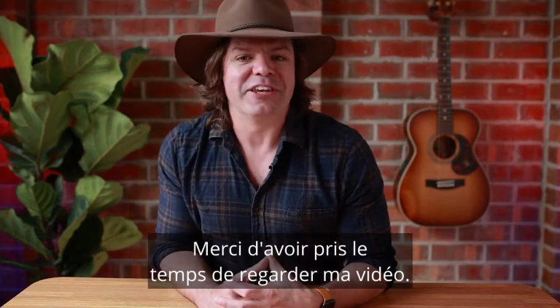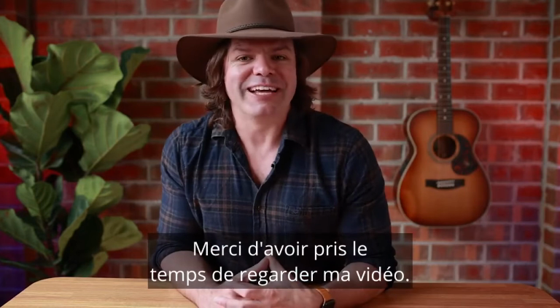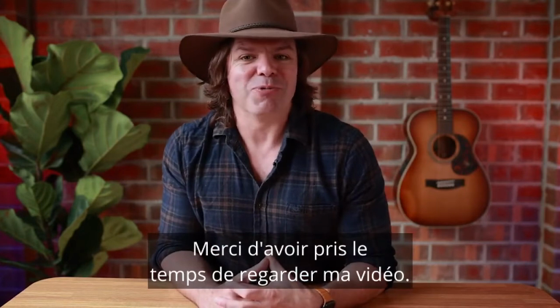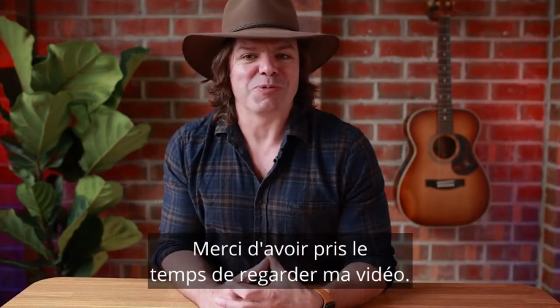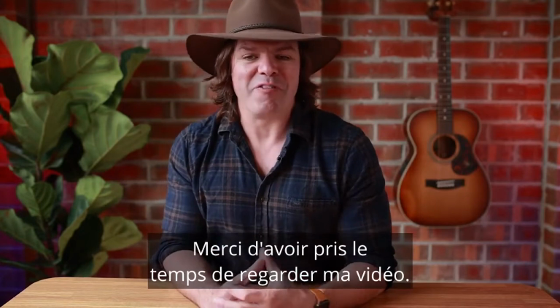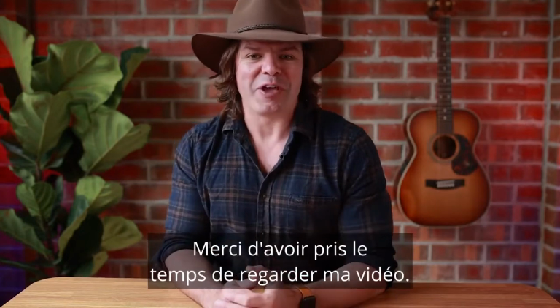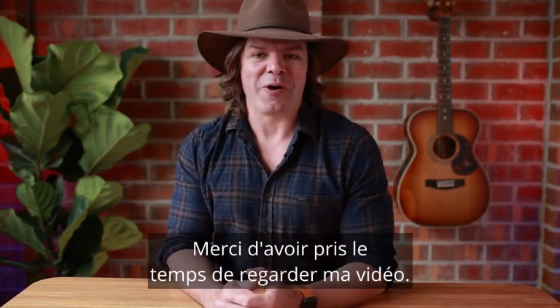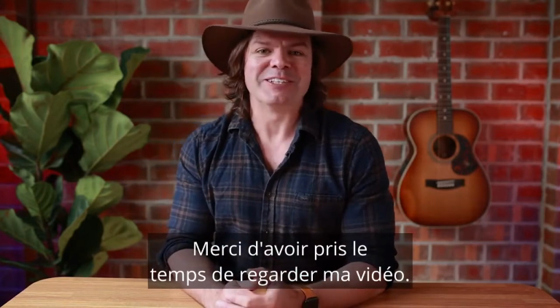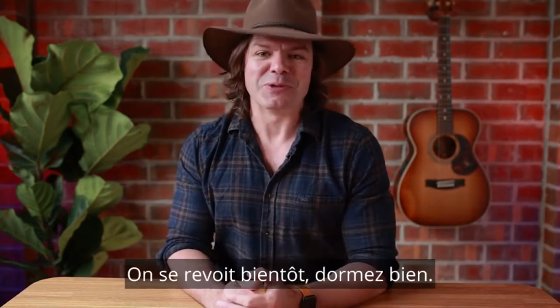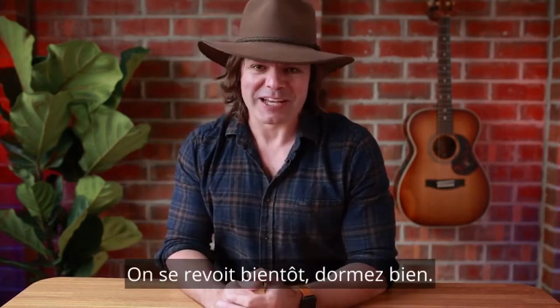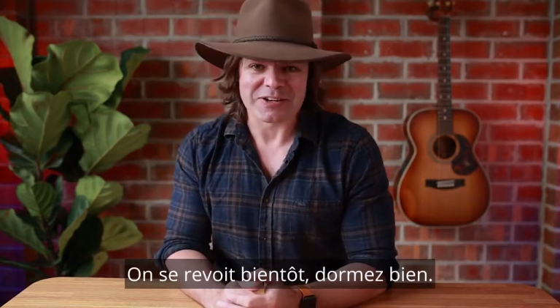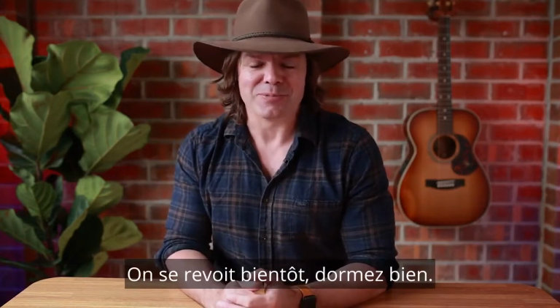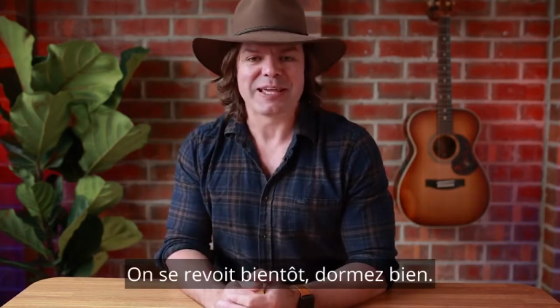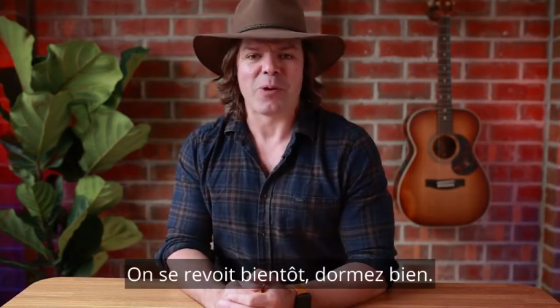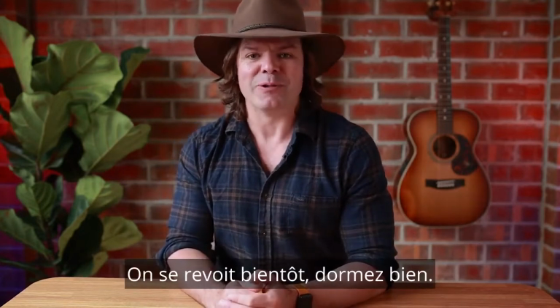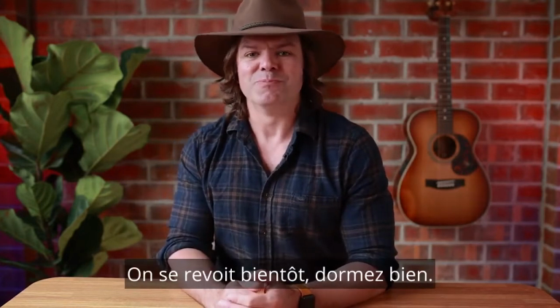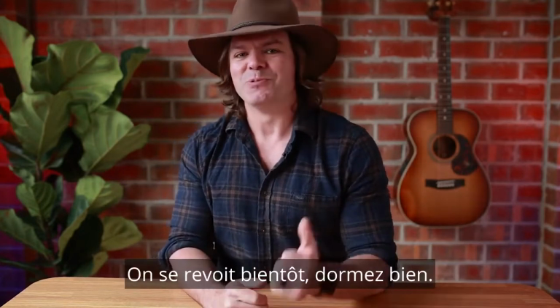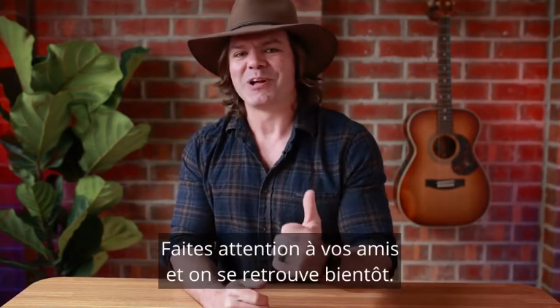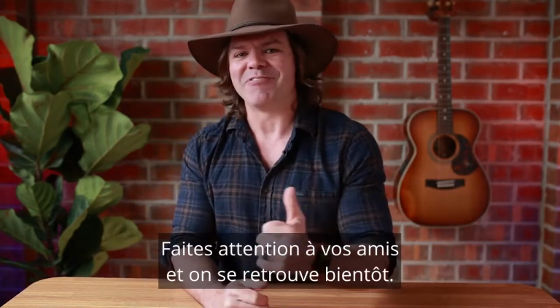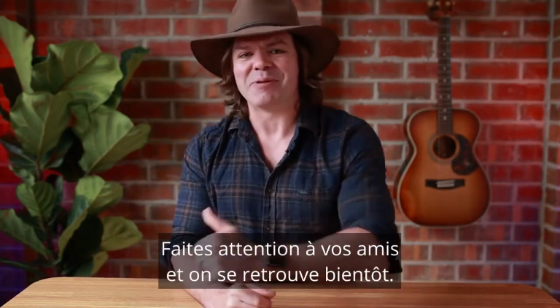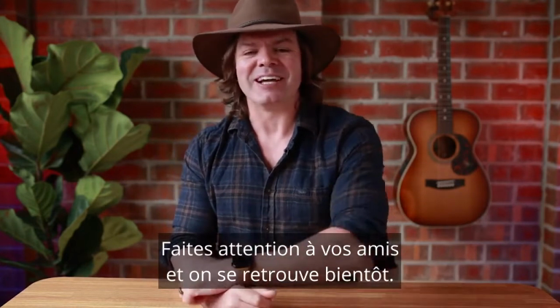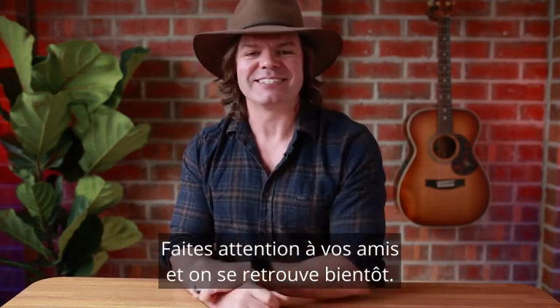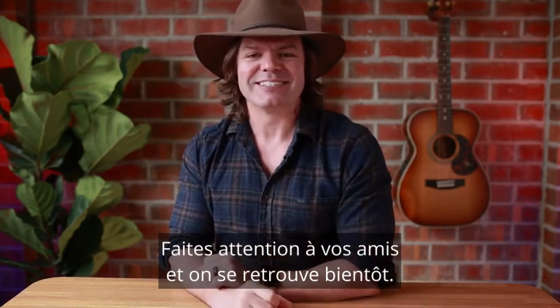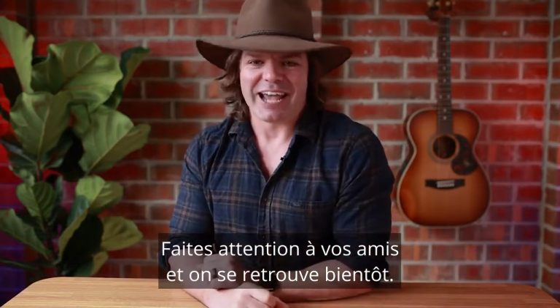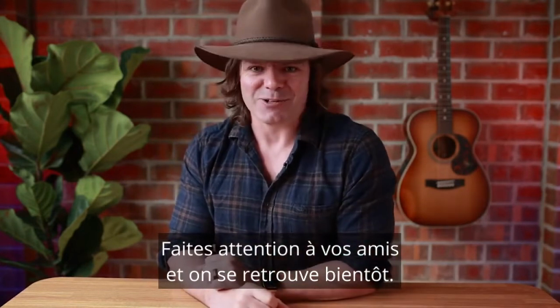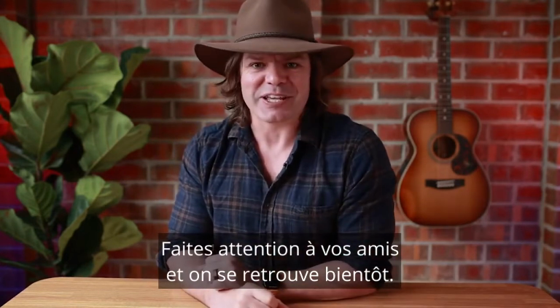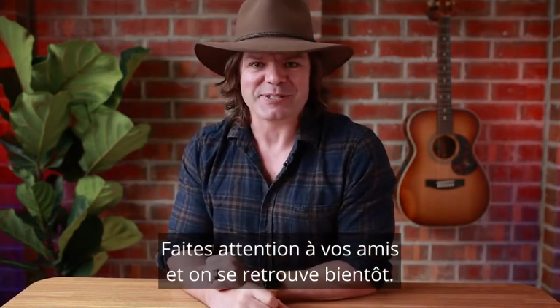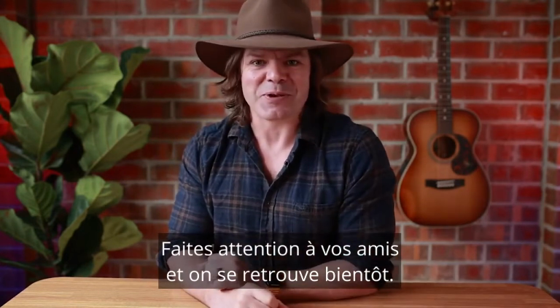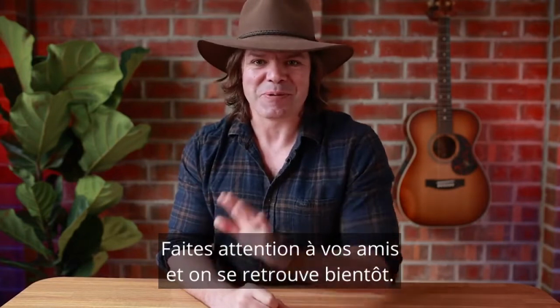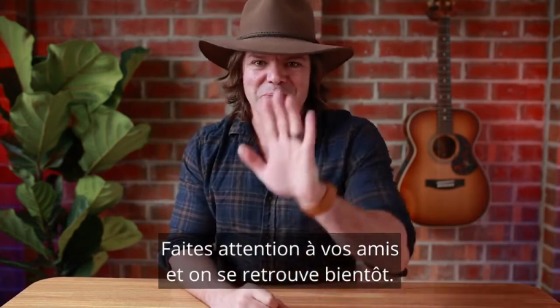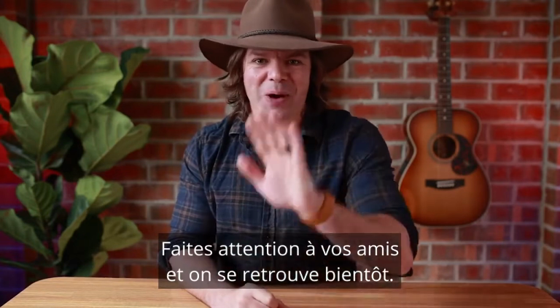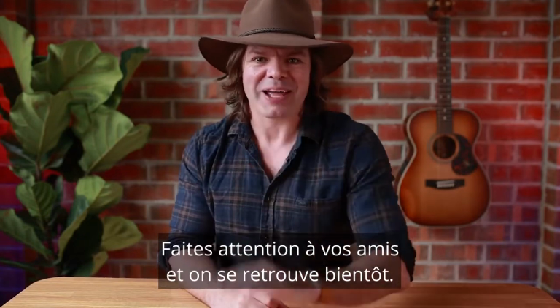Thanks for taking time out of your day to watch my video. Until next time, sleep well, look after your mates, and I'll see you soon. Bye.